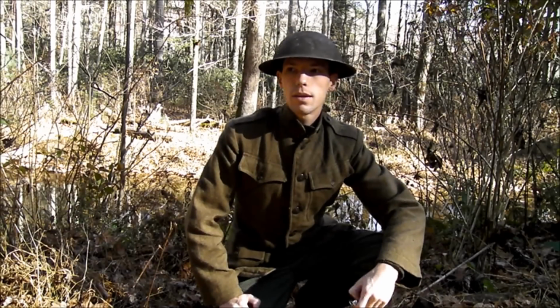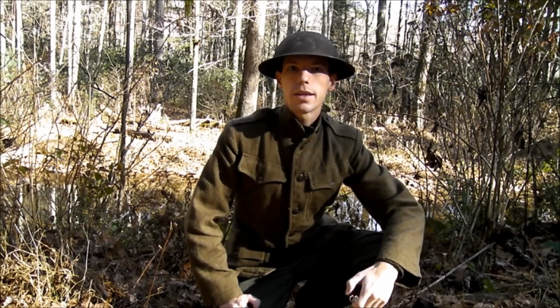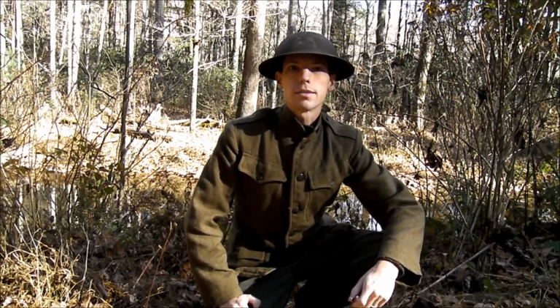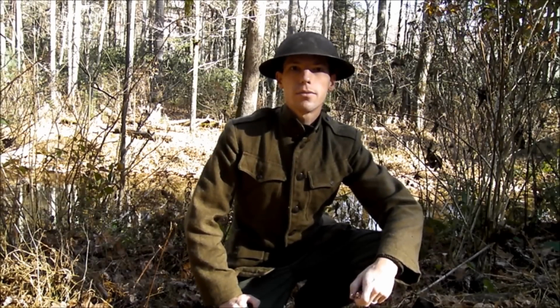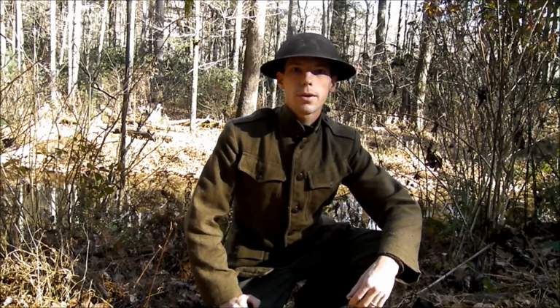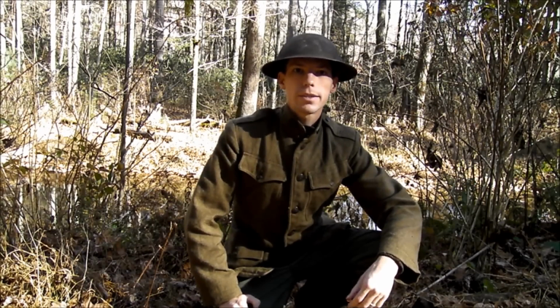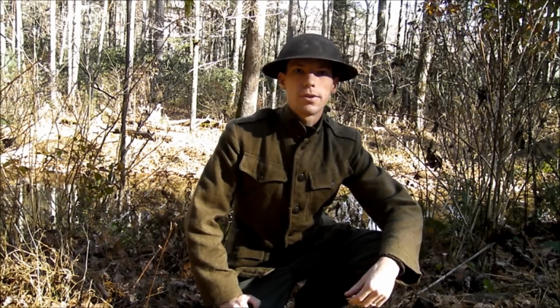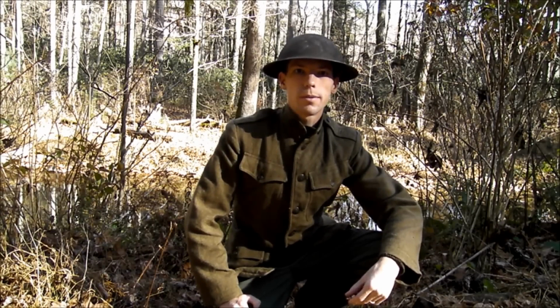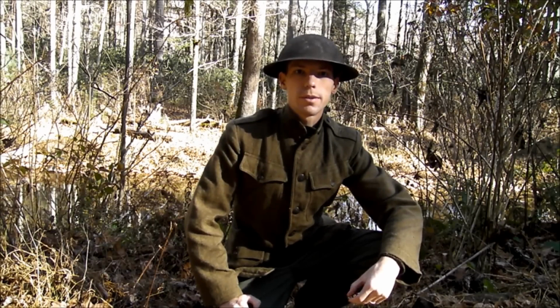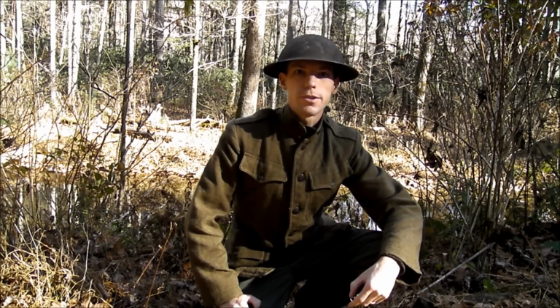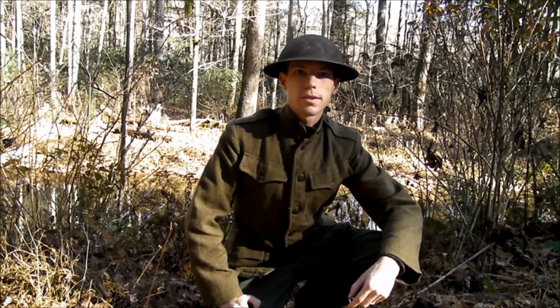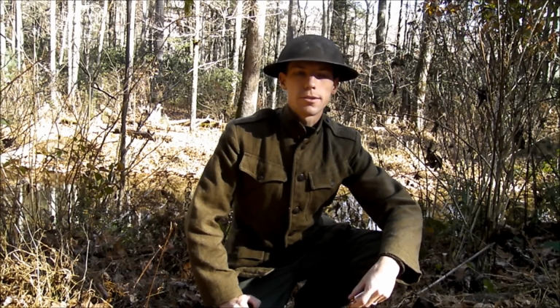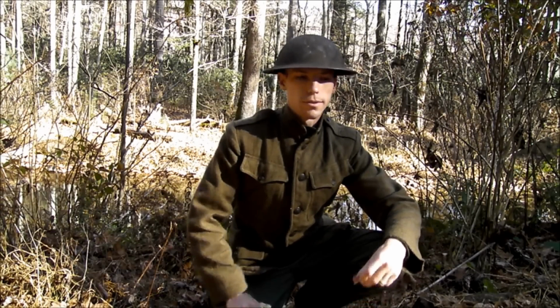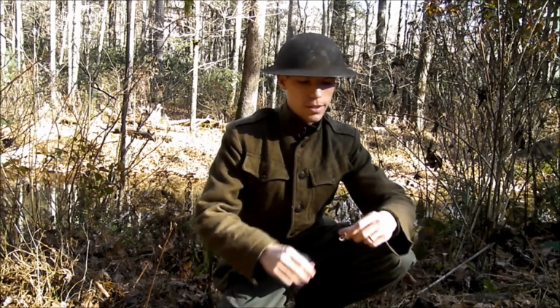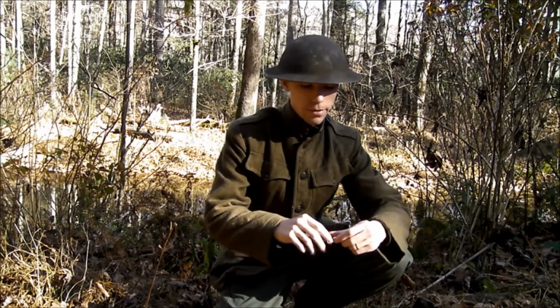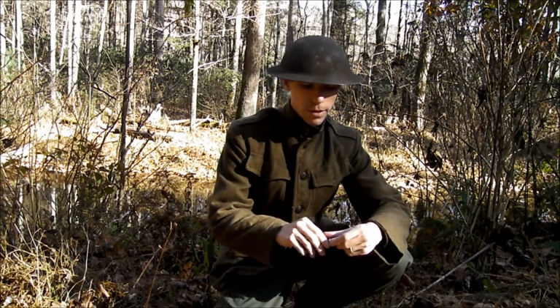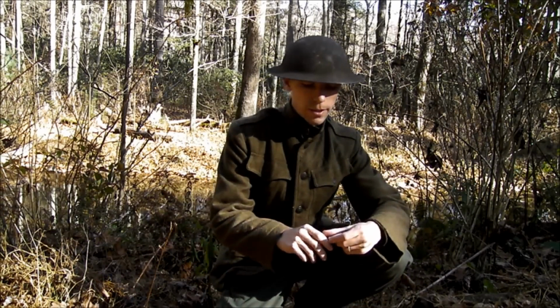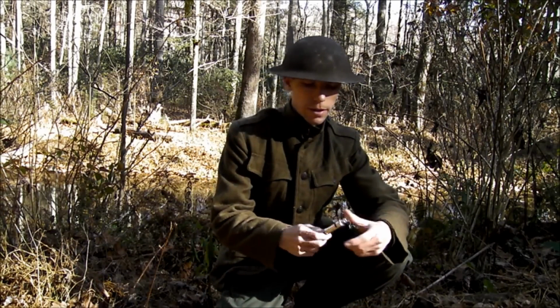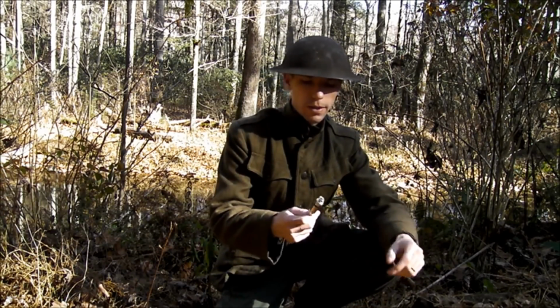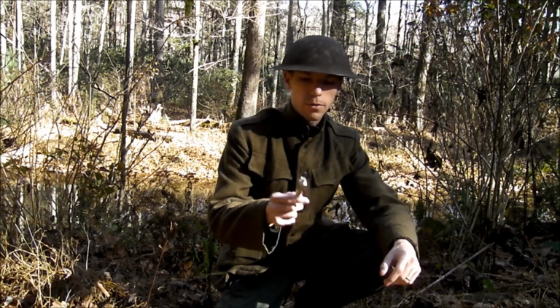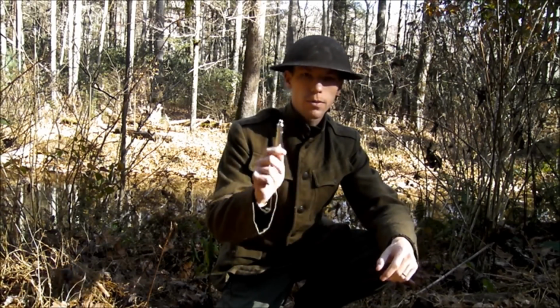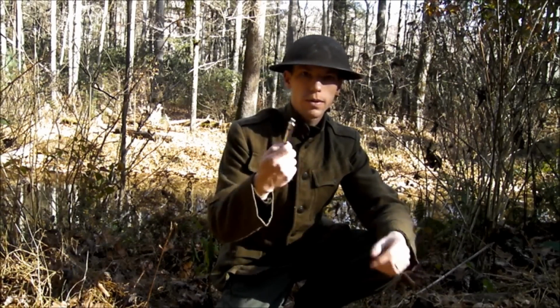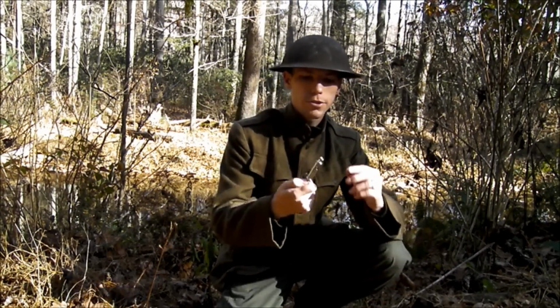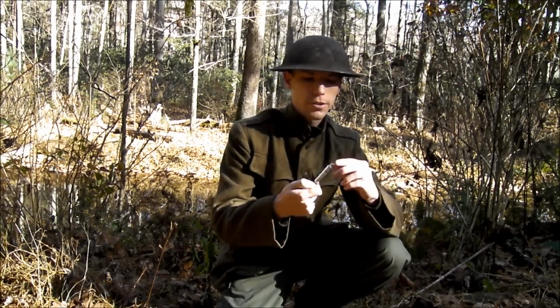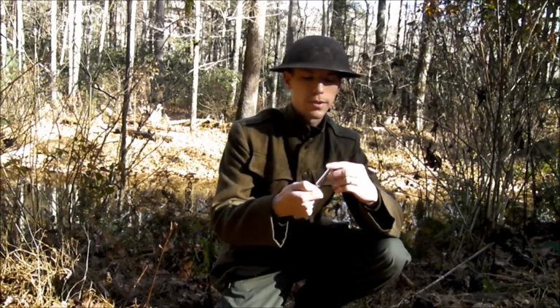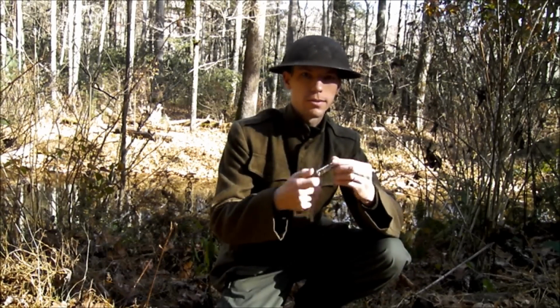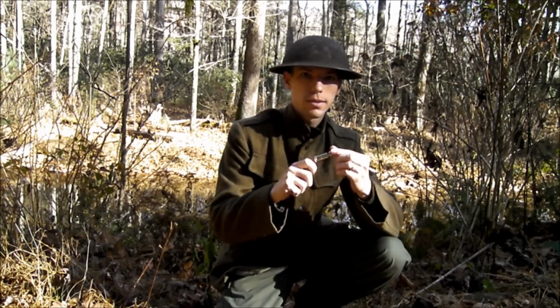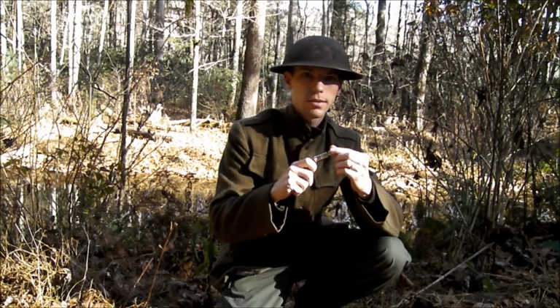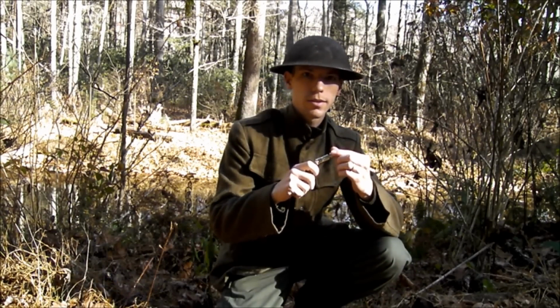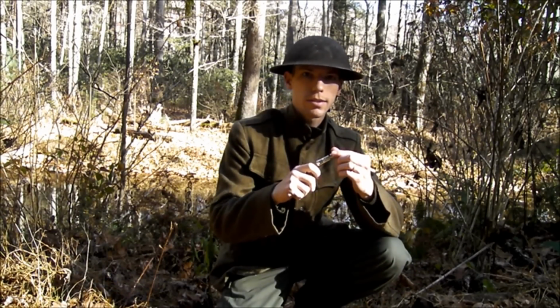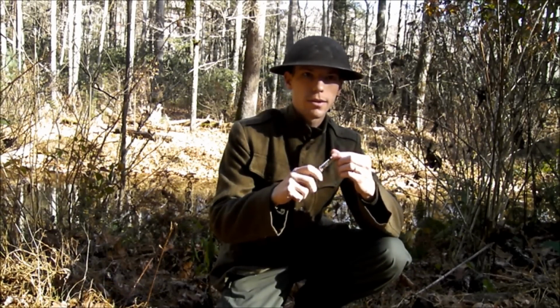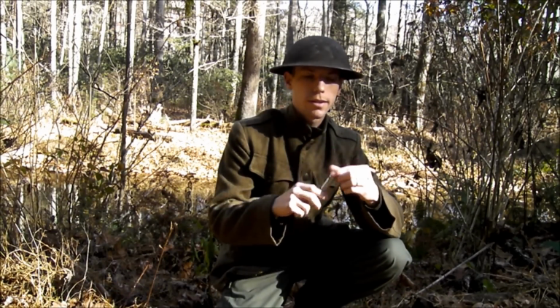Hey guys, welcome back to another episode of the Joss Arsenal. Today we're going to be talking about the World War One Trench Whistle. So let's get started.